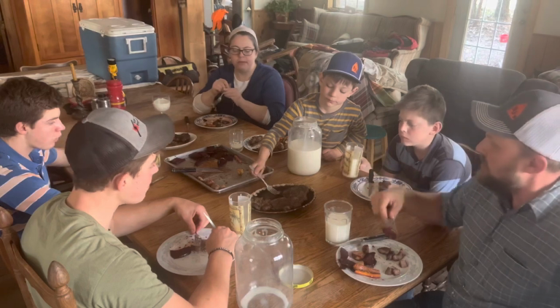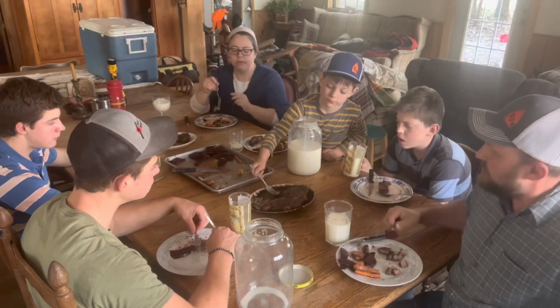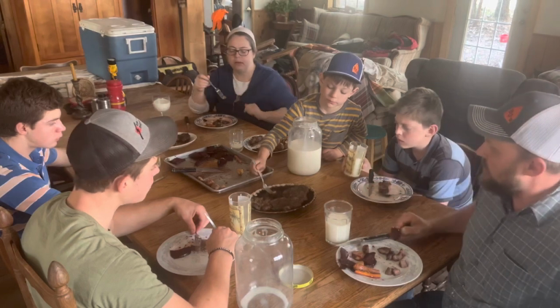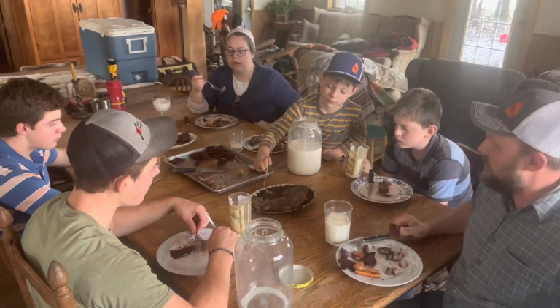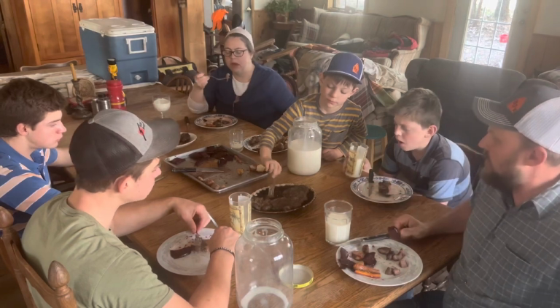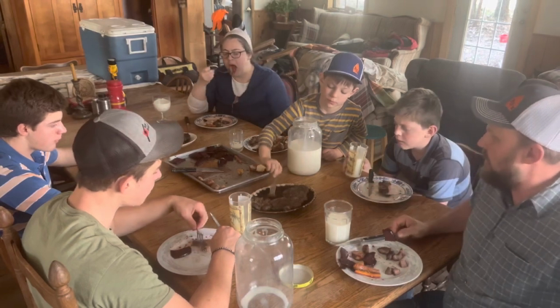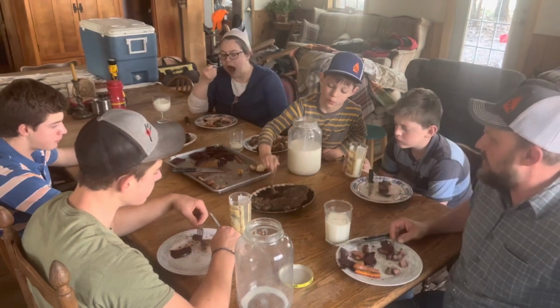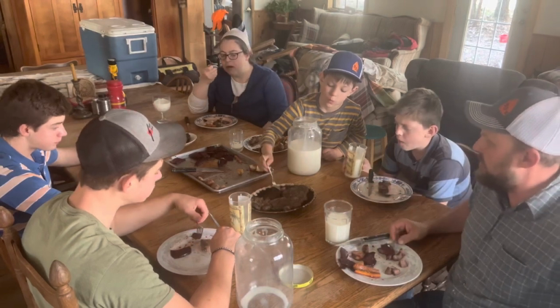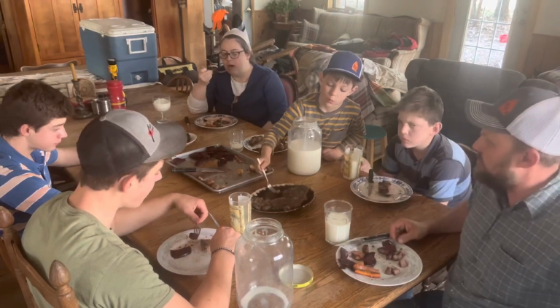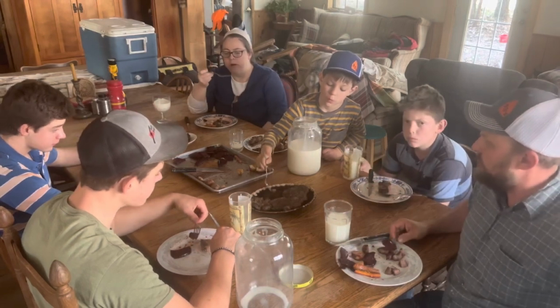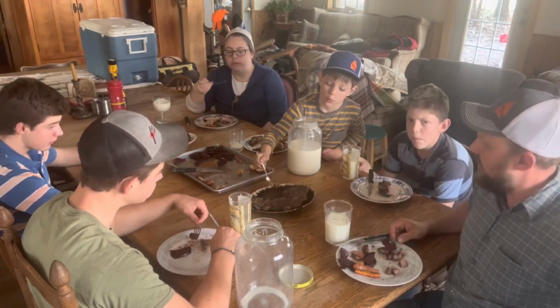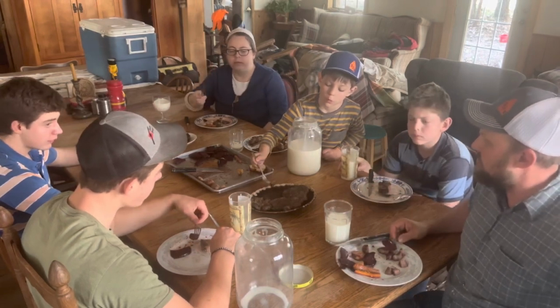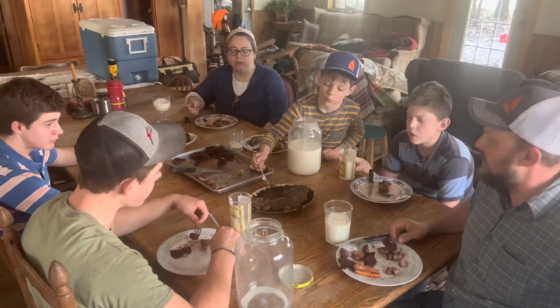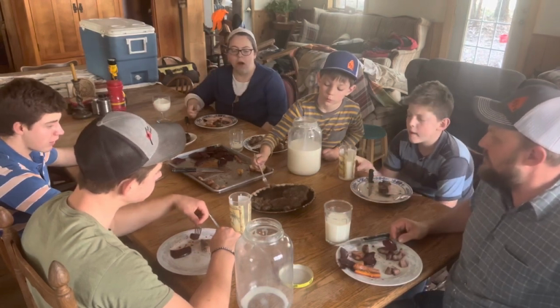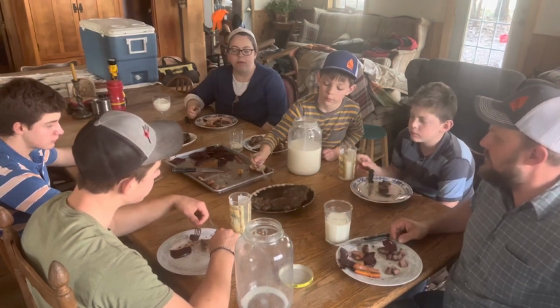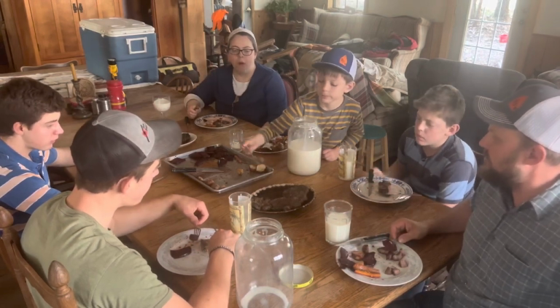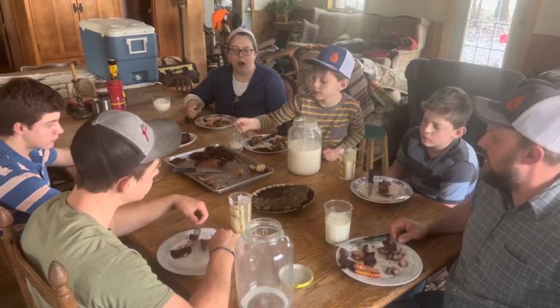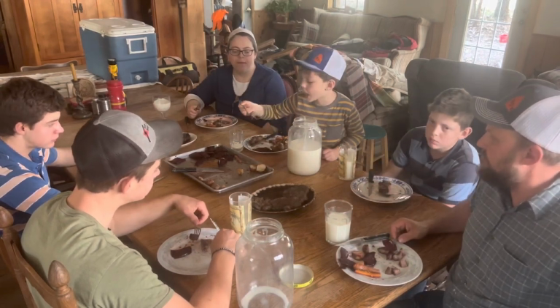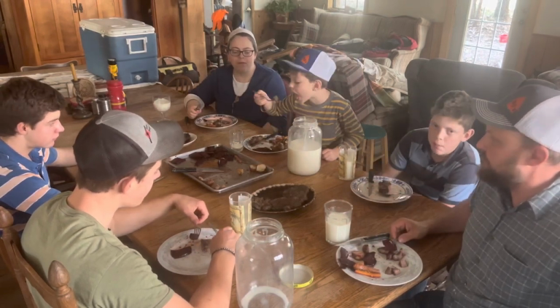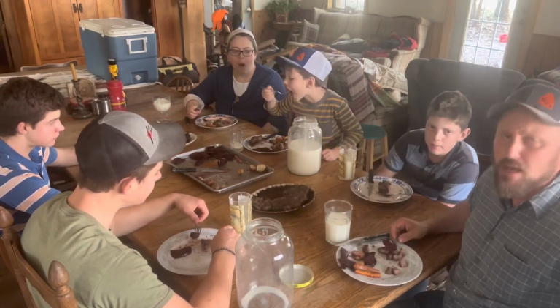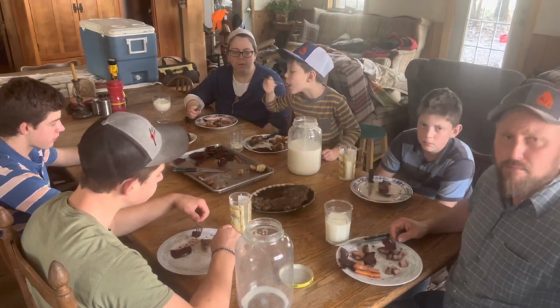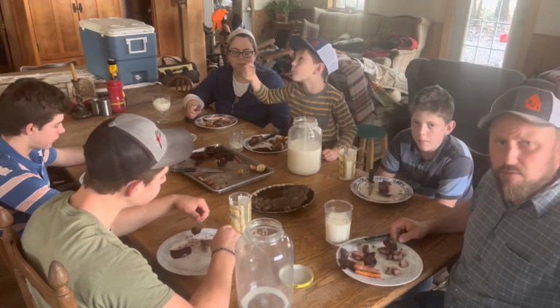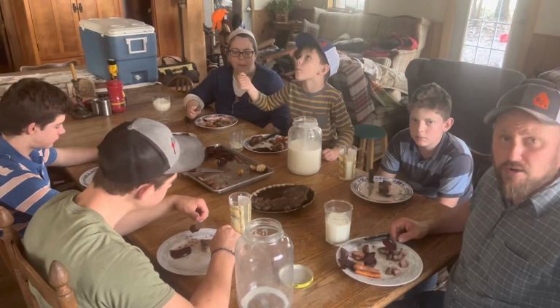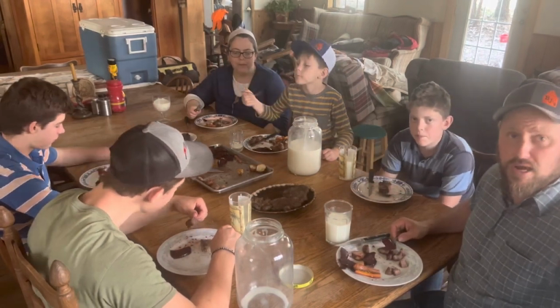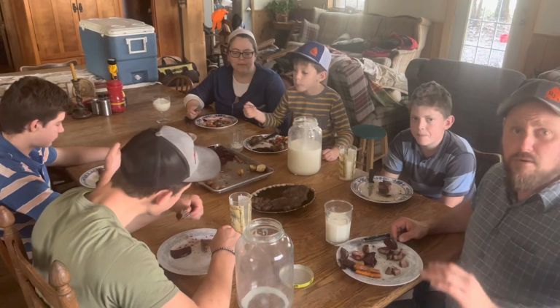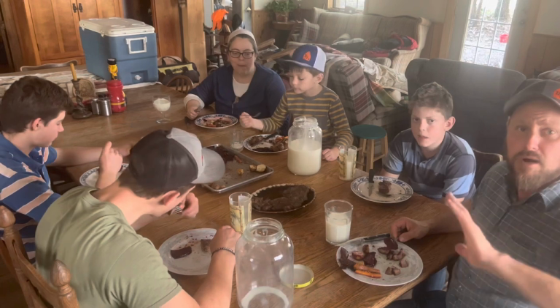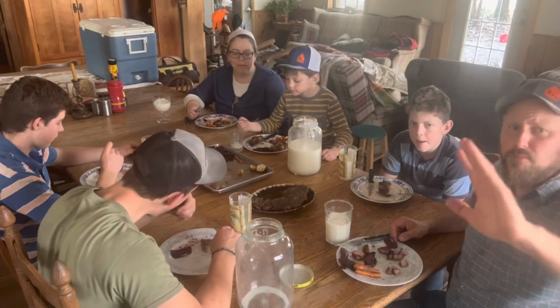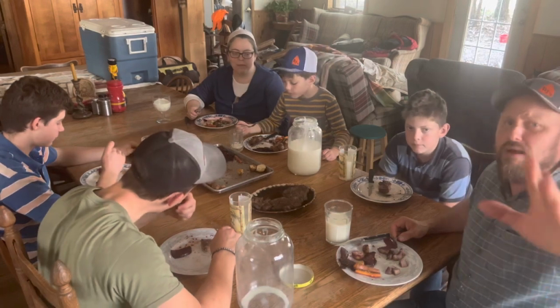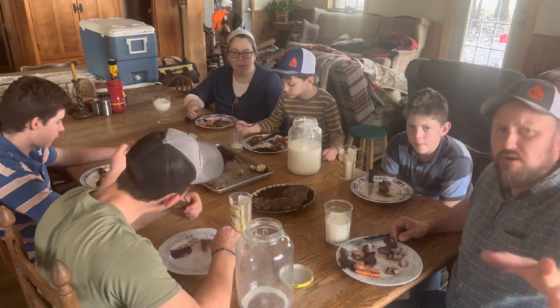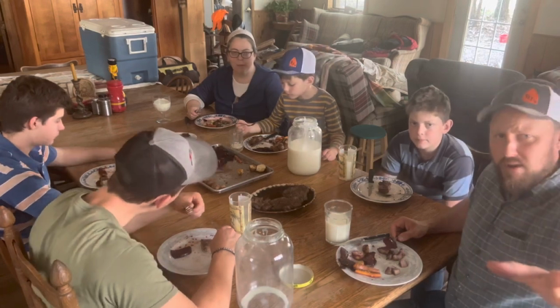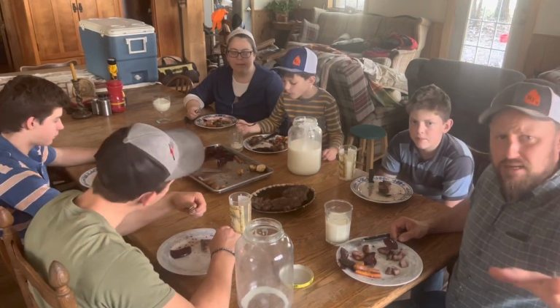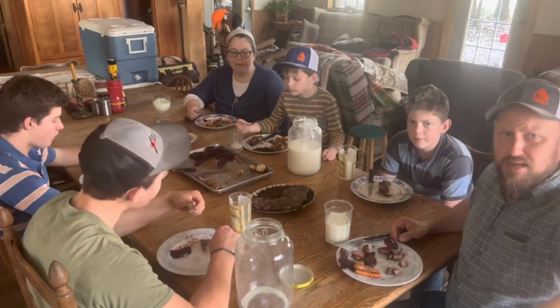So we're going to get on out of here. Caleb's going to have him another bite, but we're going to go. Hope you have a great day — we'll see you on the next video.